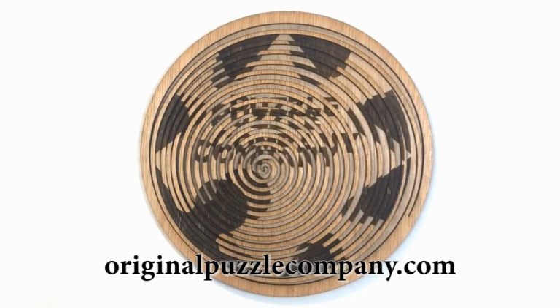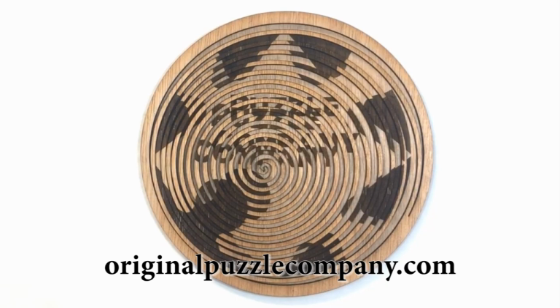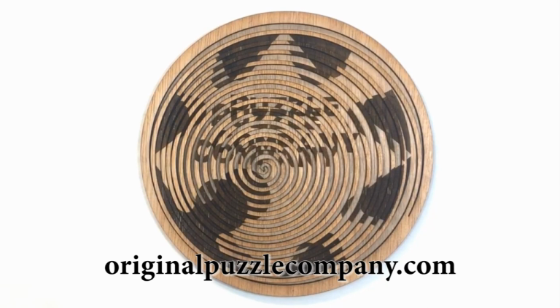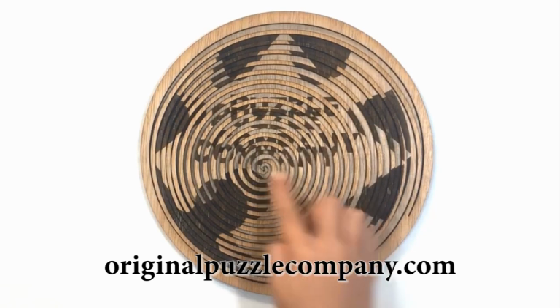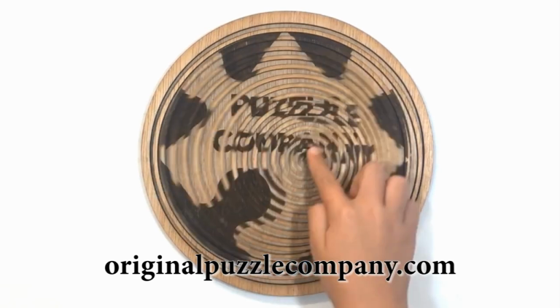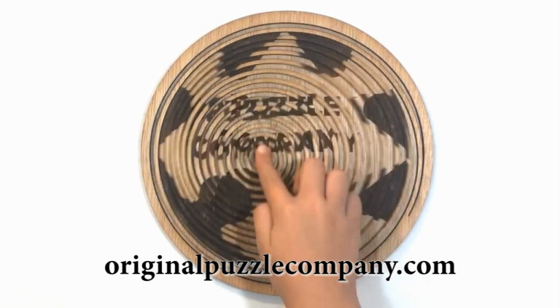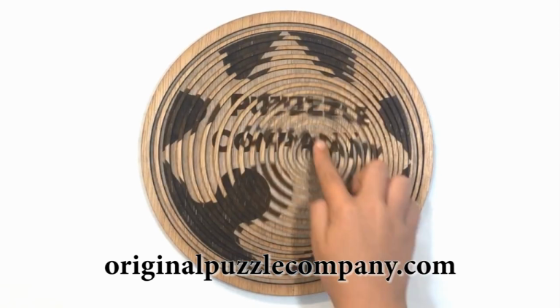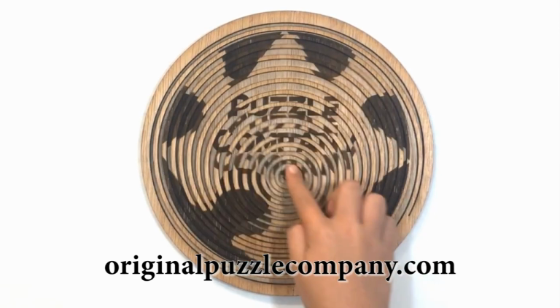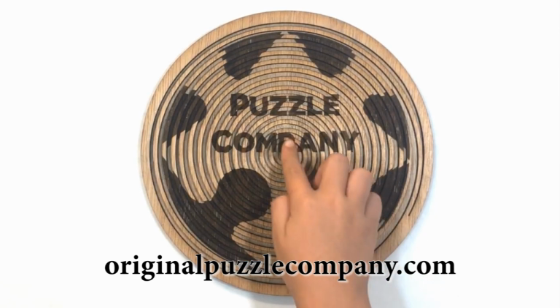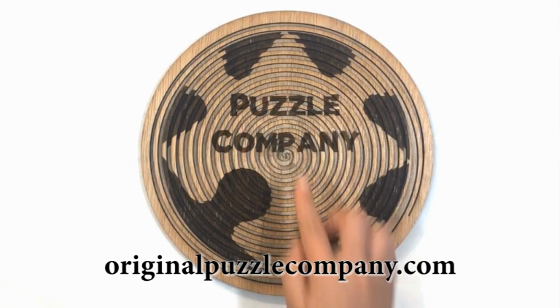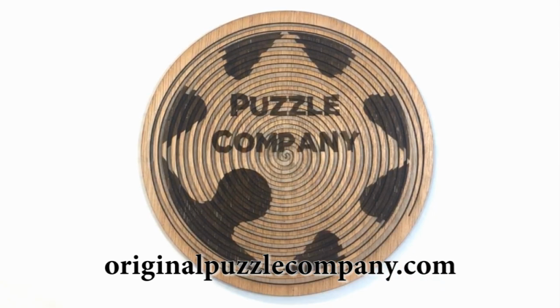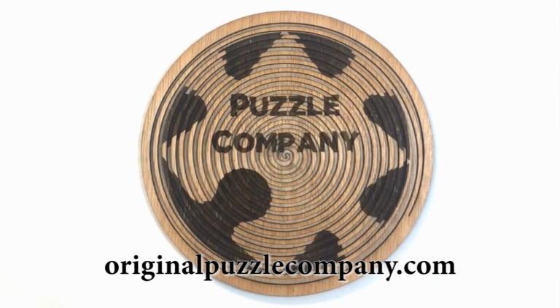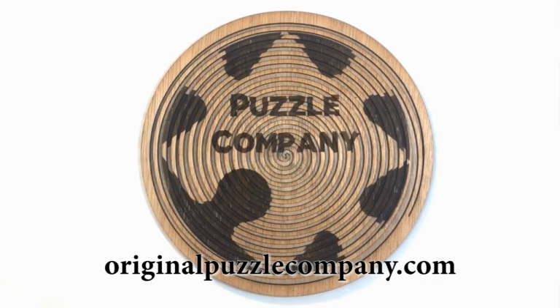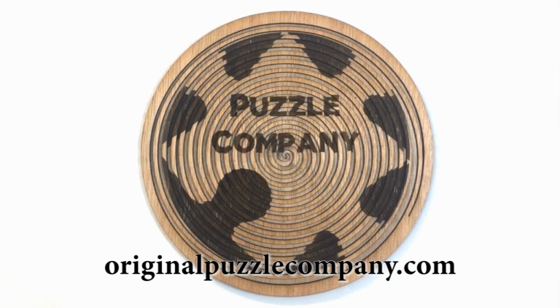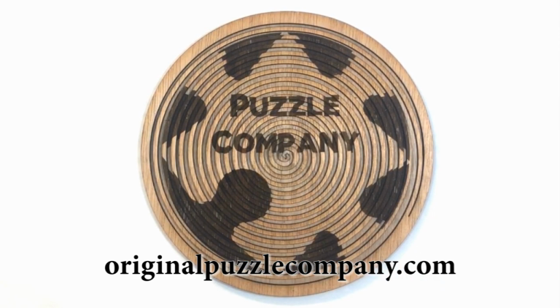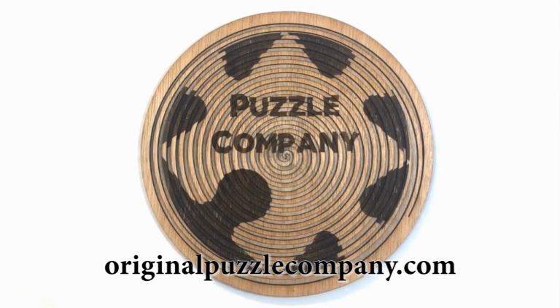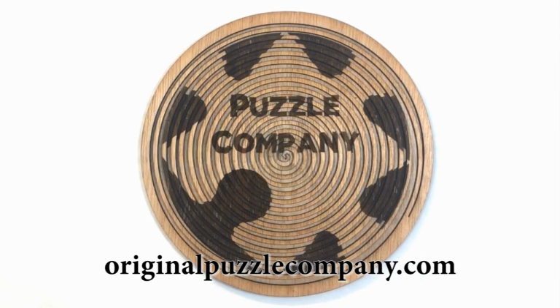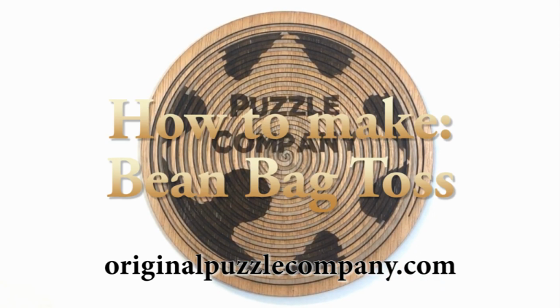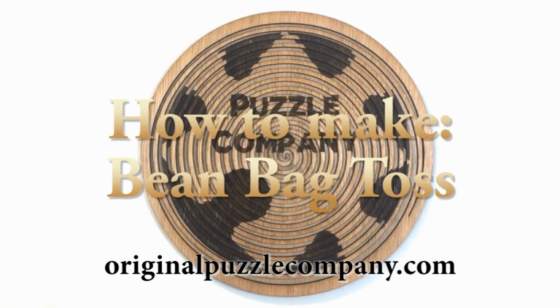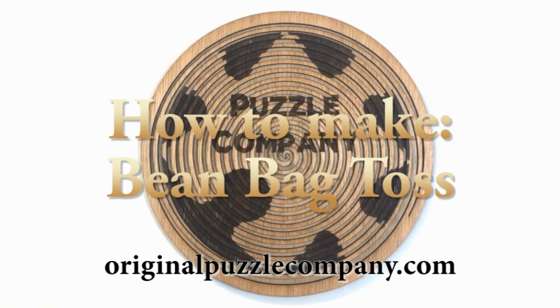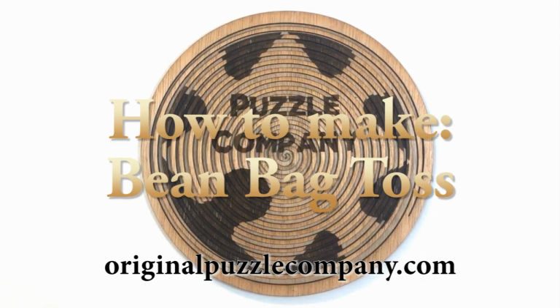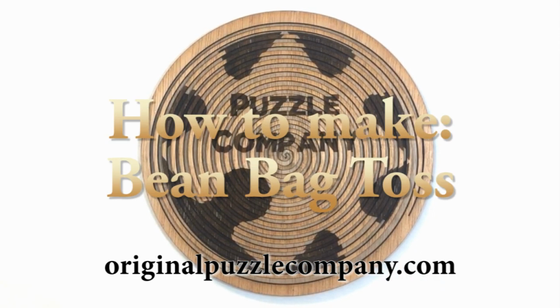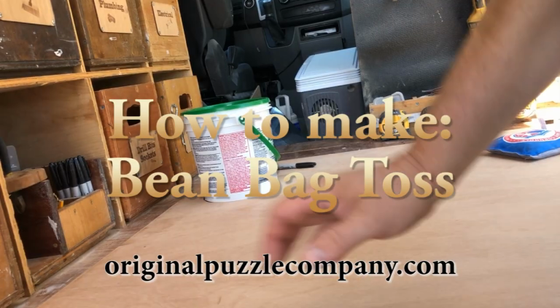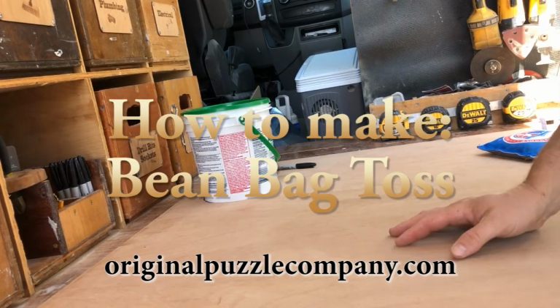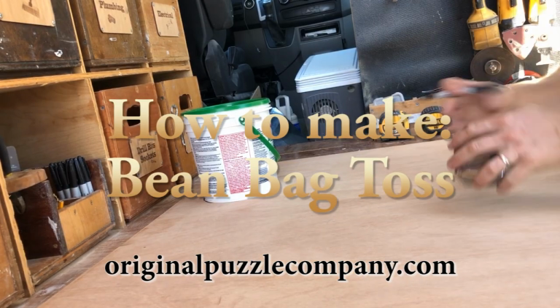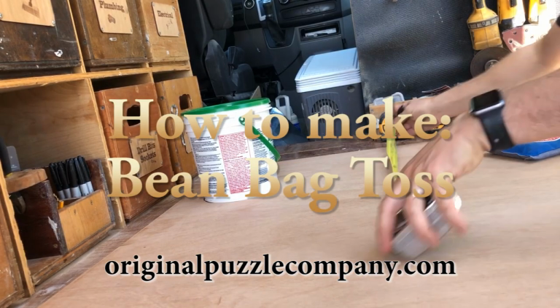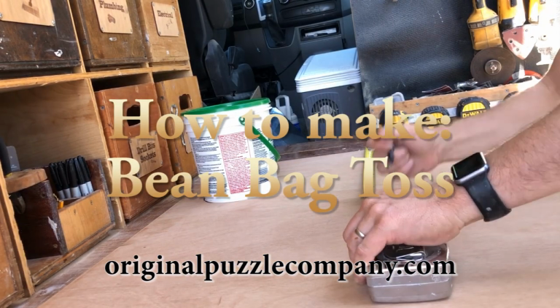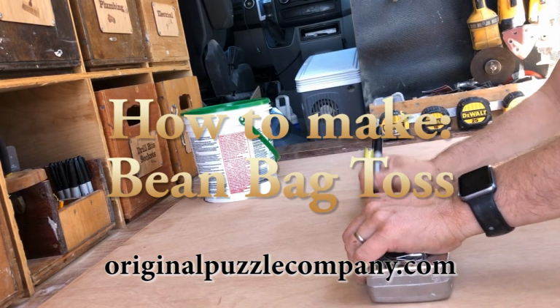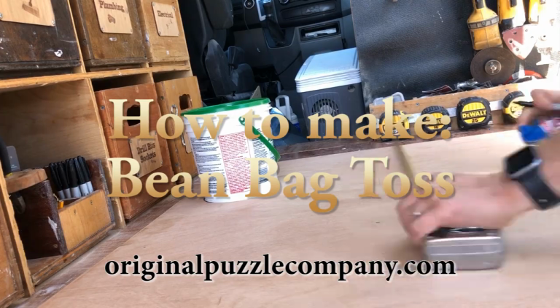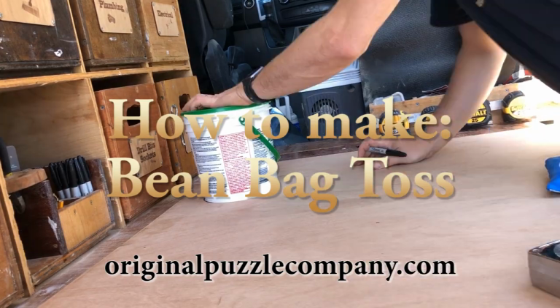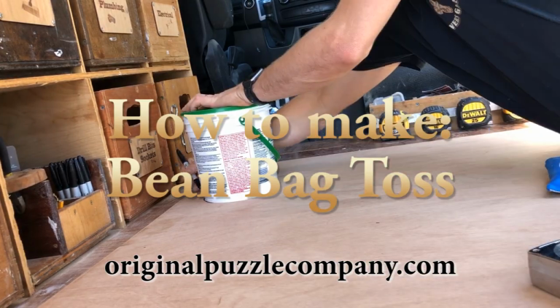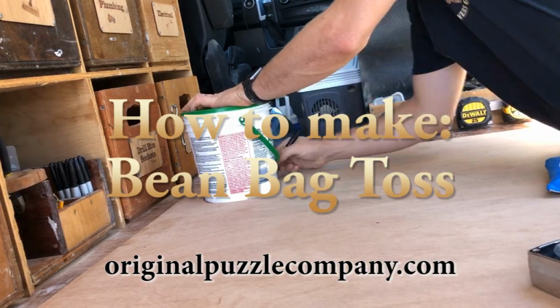Hello all you wonderful people. Today we're going to talk about beanbag toss — super easy, super fun game.